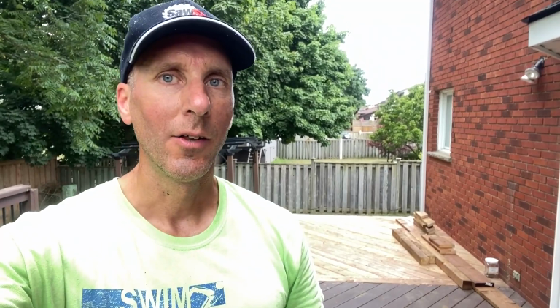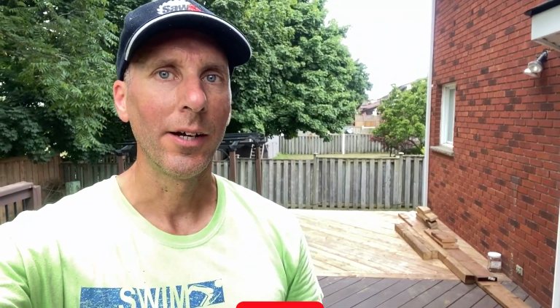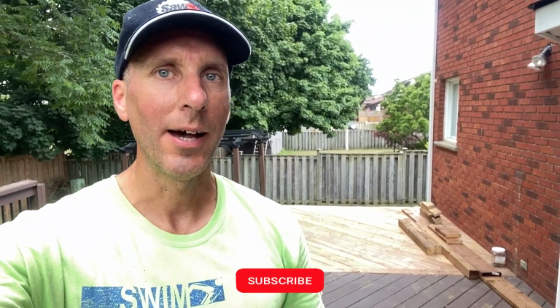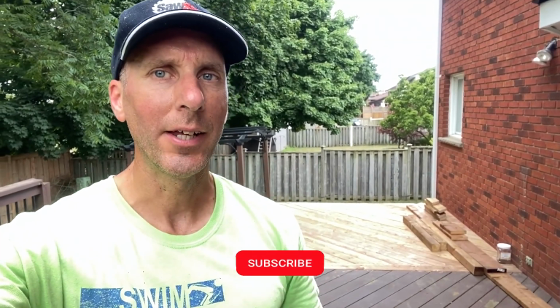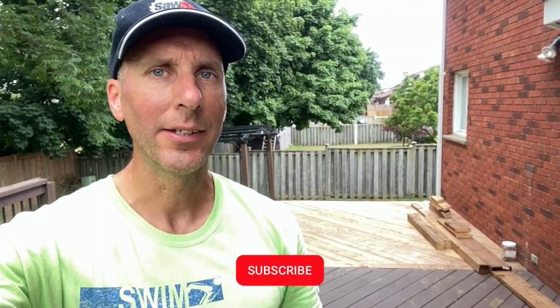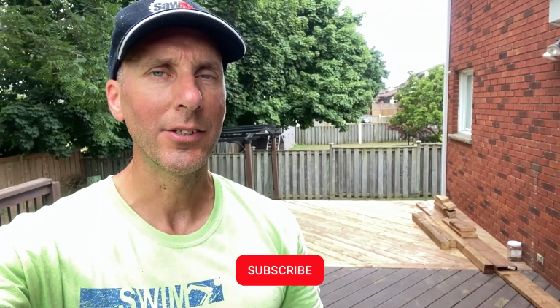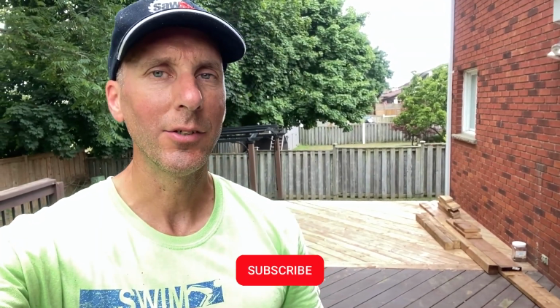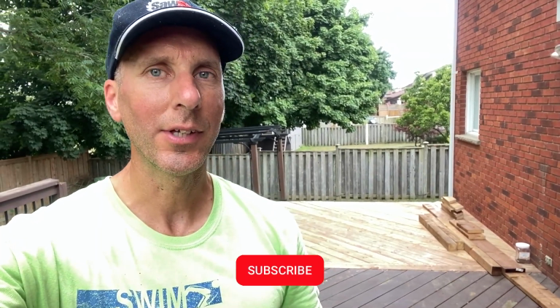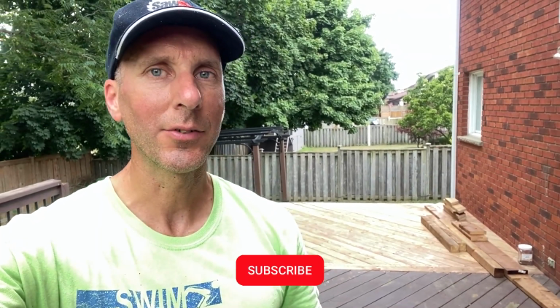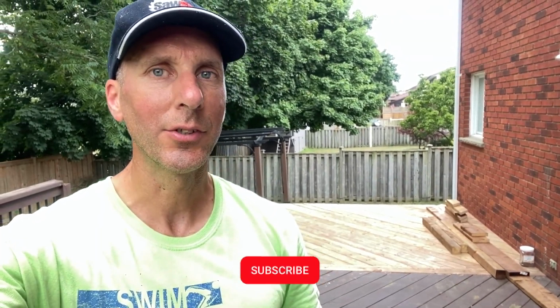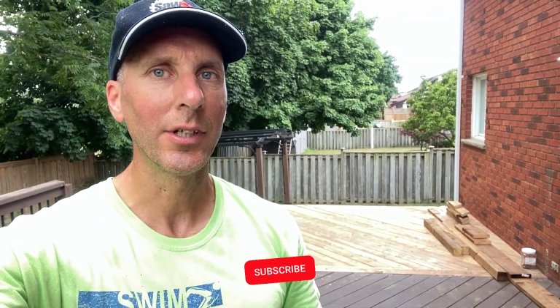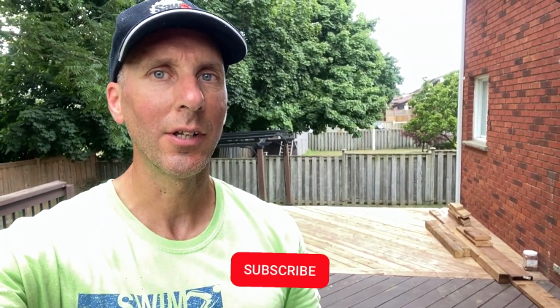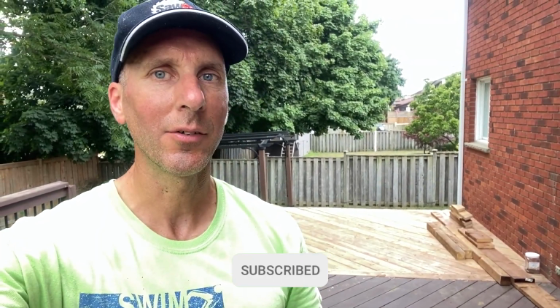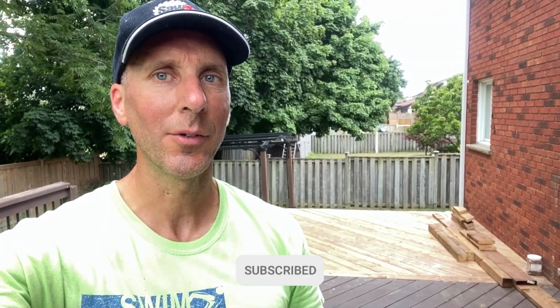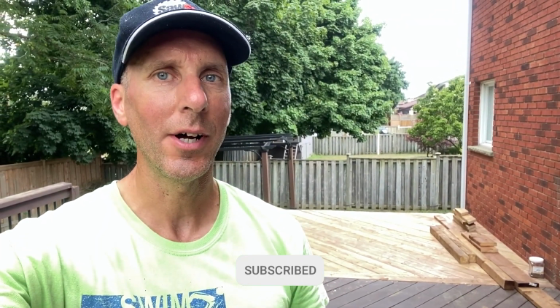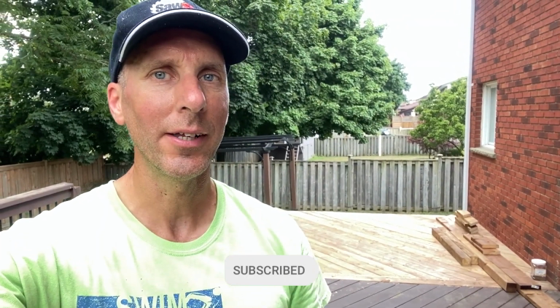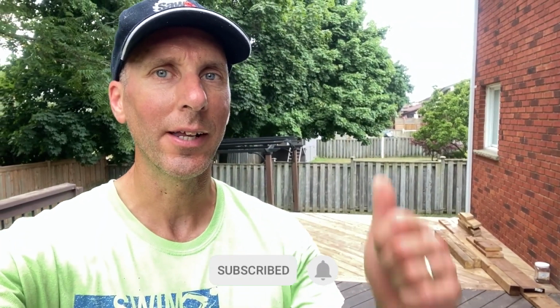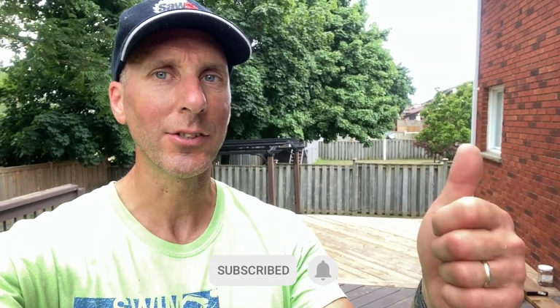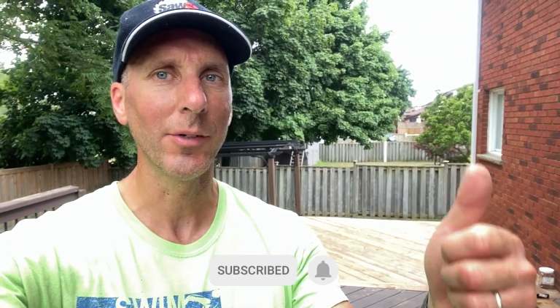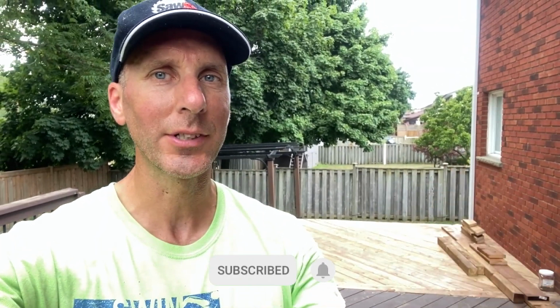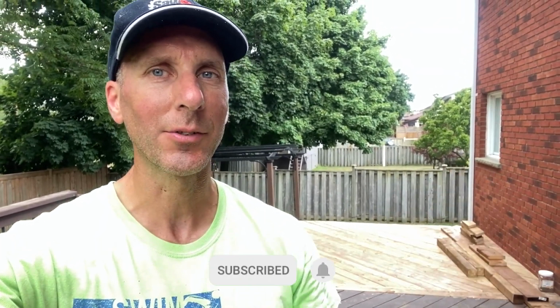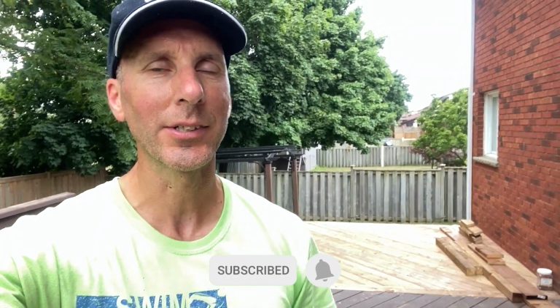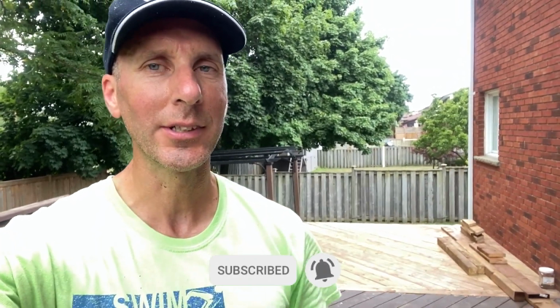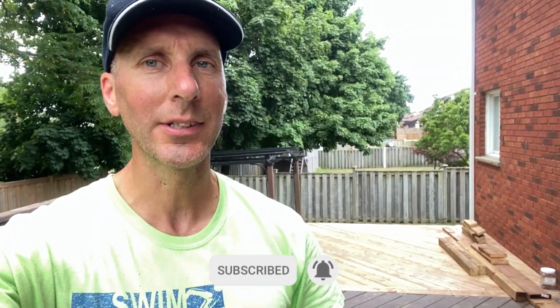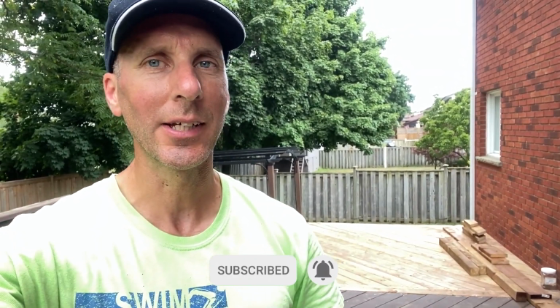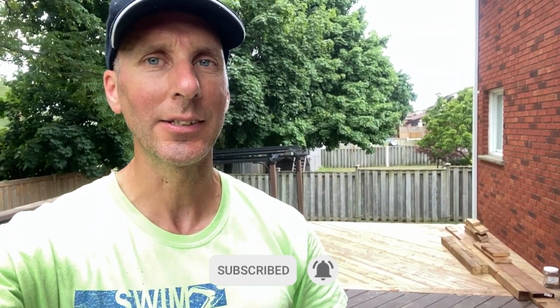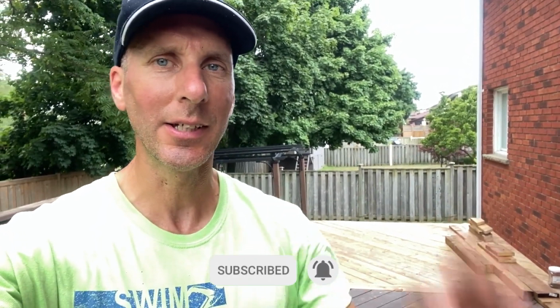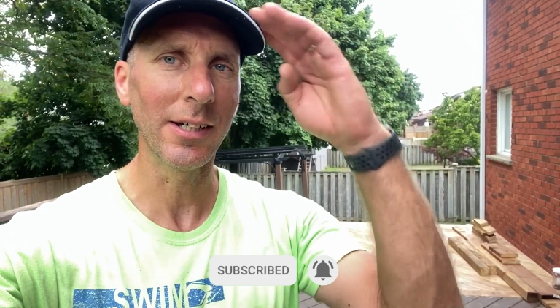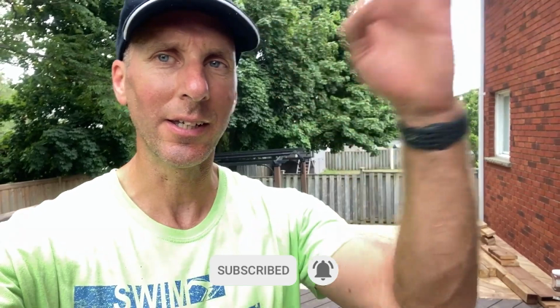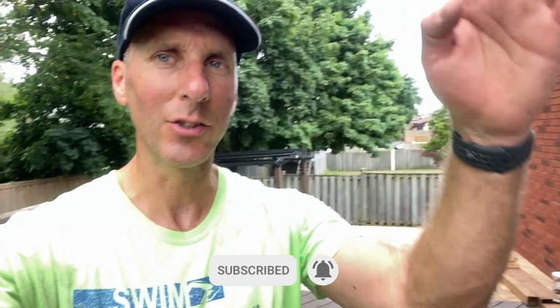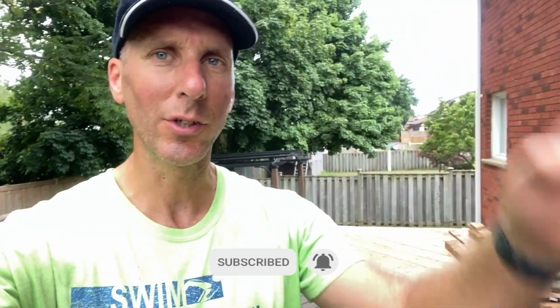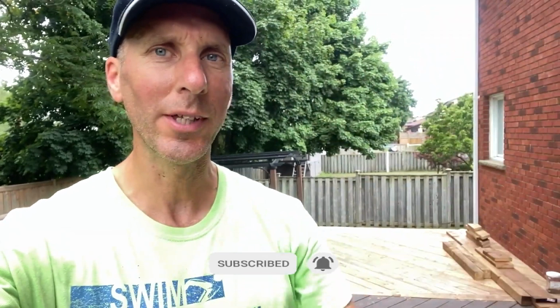Well there you have it — end of day two. Thanks for tuning in on Along for the Ride, and as always, this is Greg saying see ya and enjoy the weather.